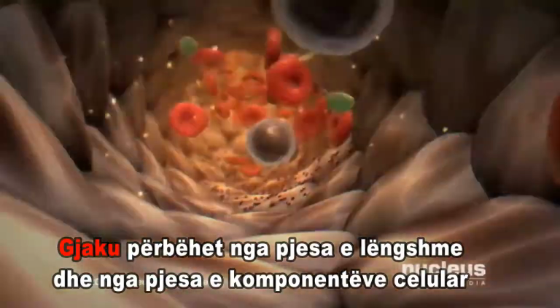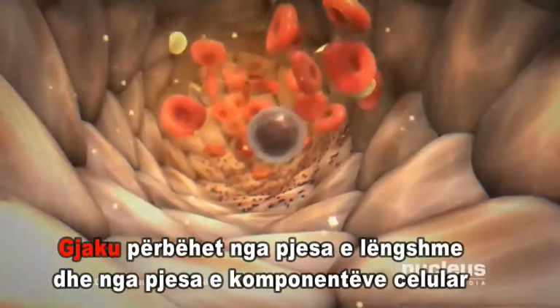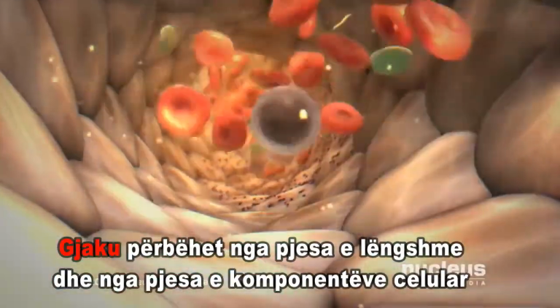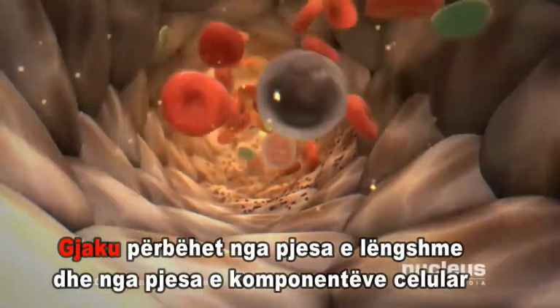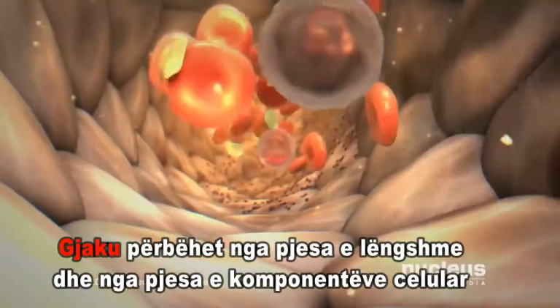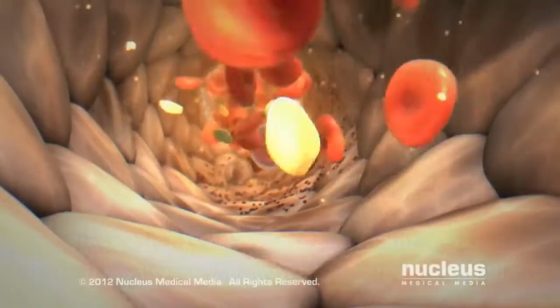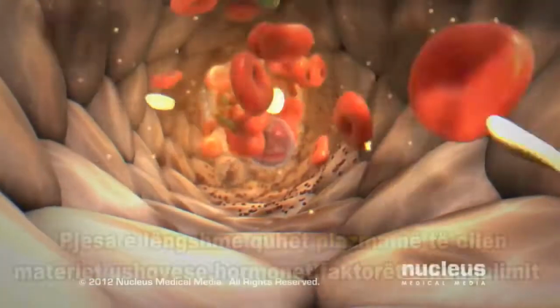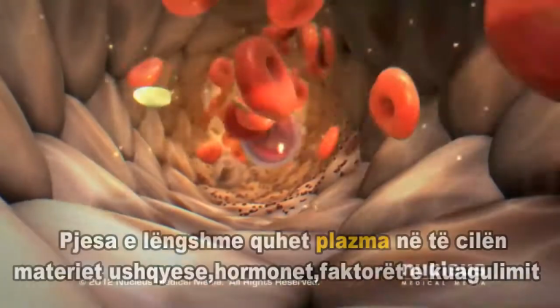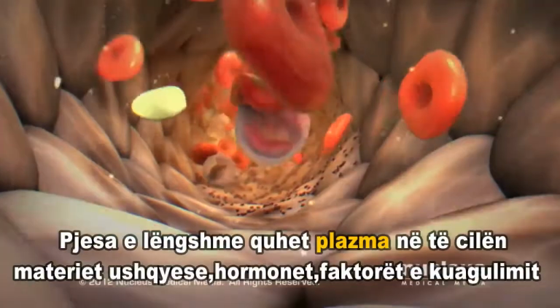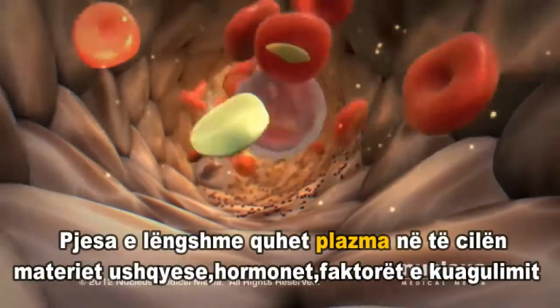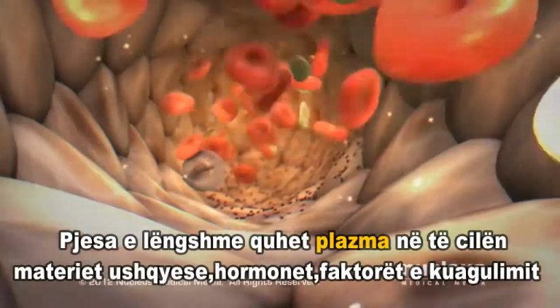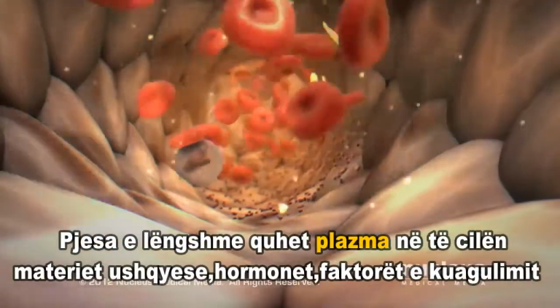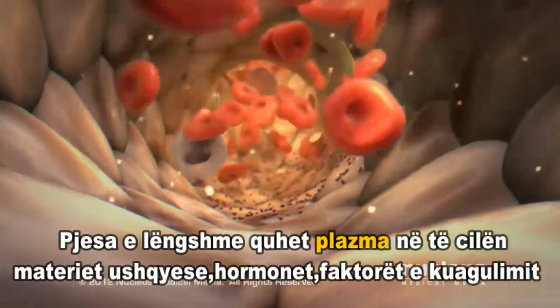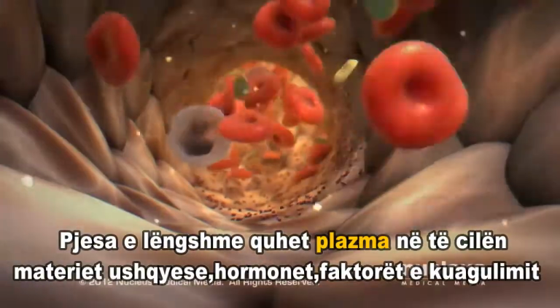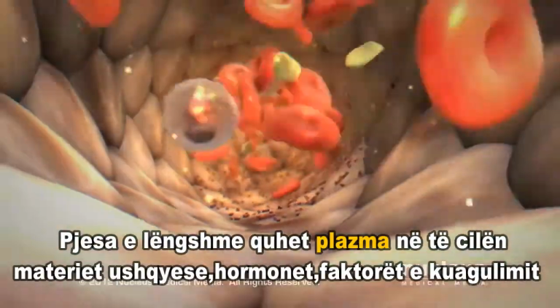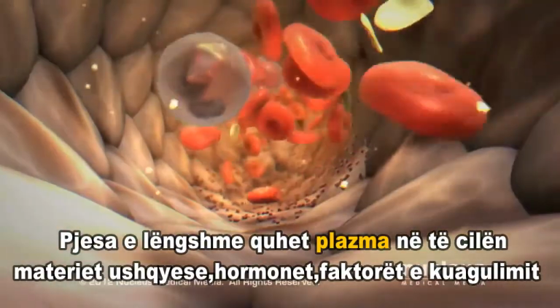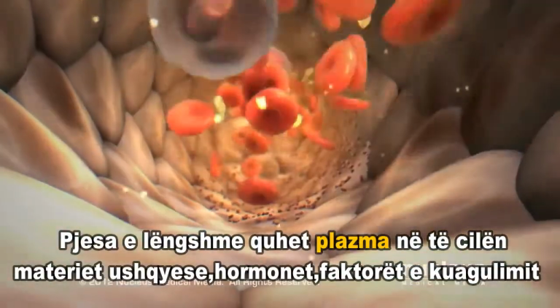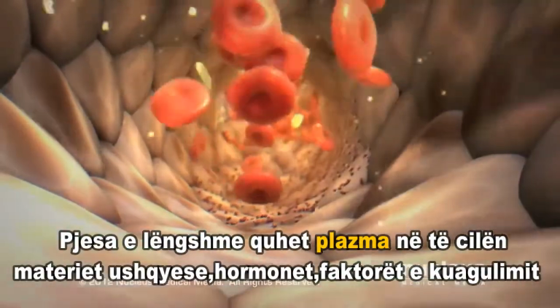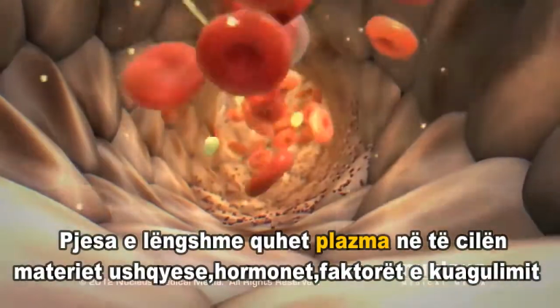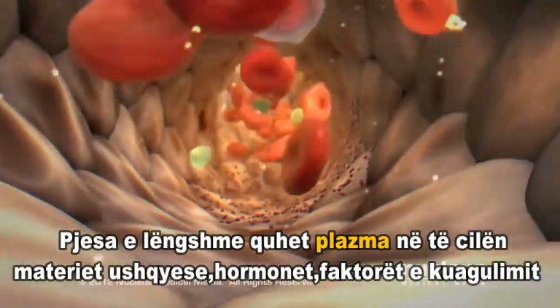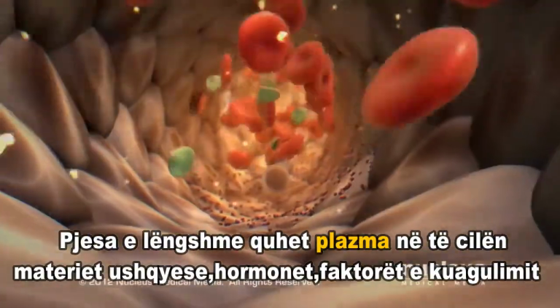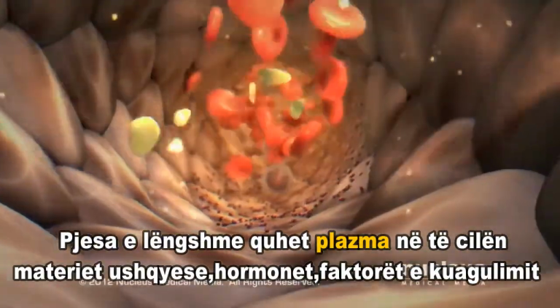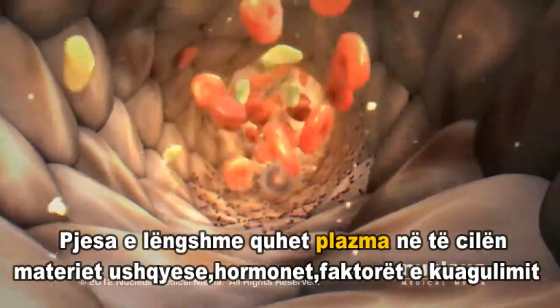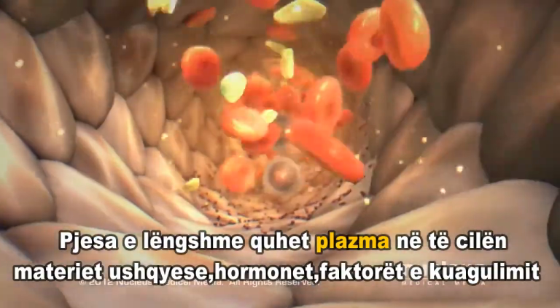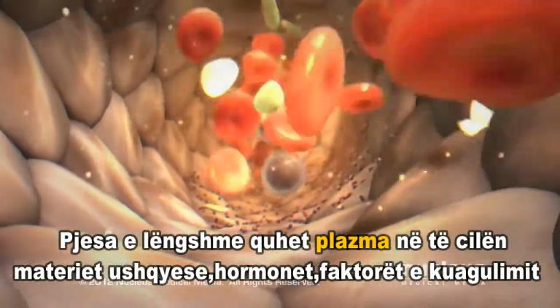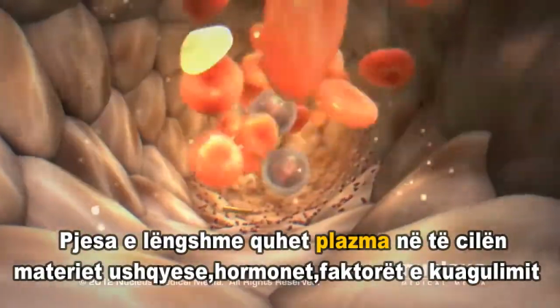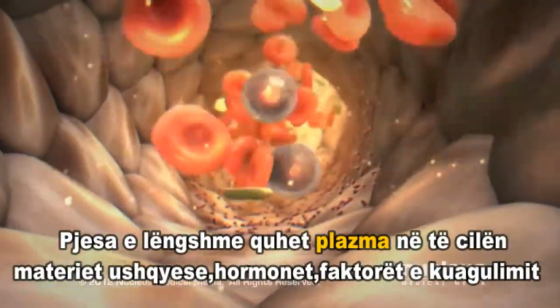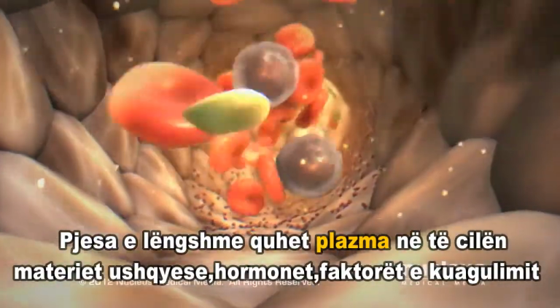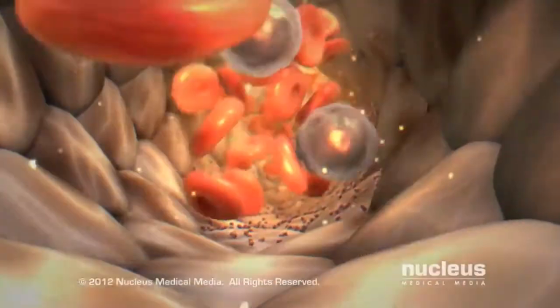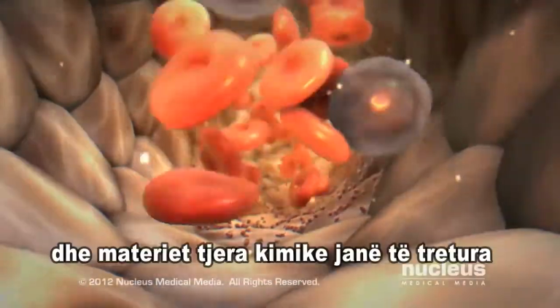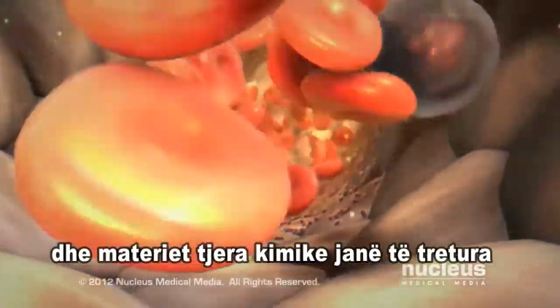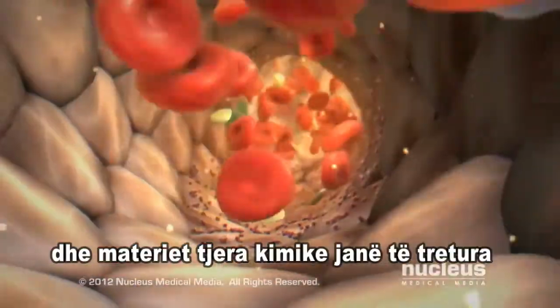The liquid, called plasma, is where nutrients, hormones, clotting factors, and other chemicals are dissolved.